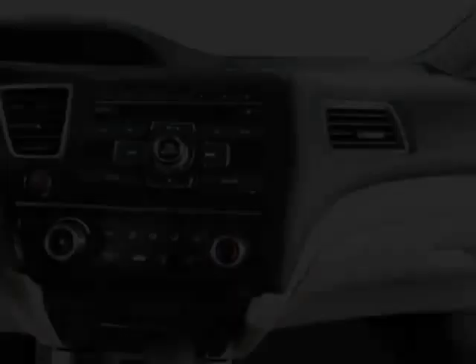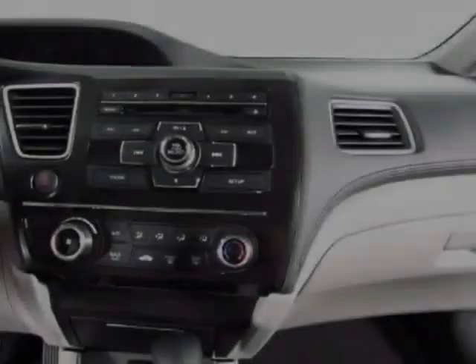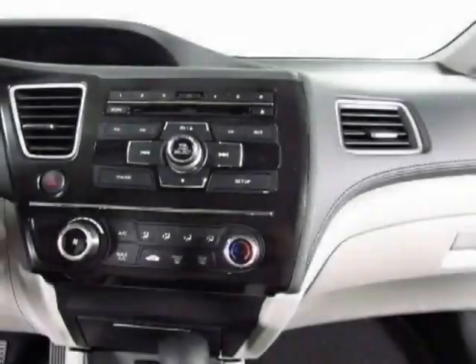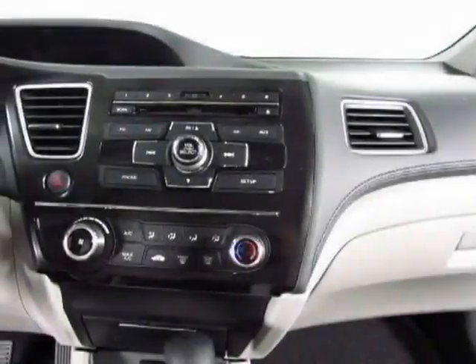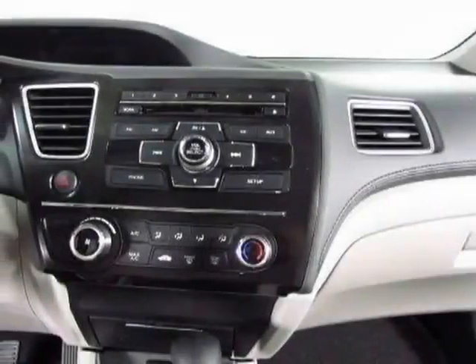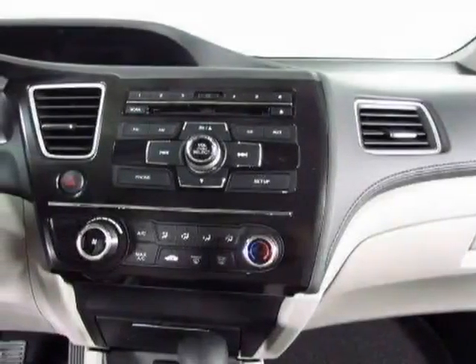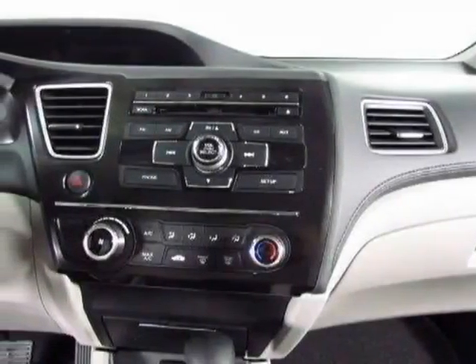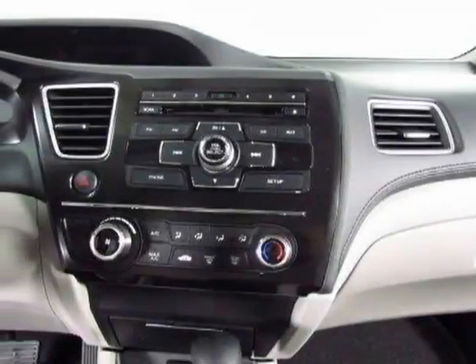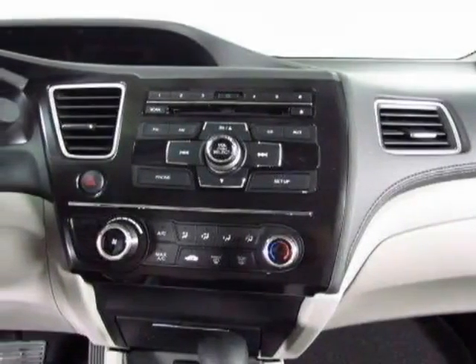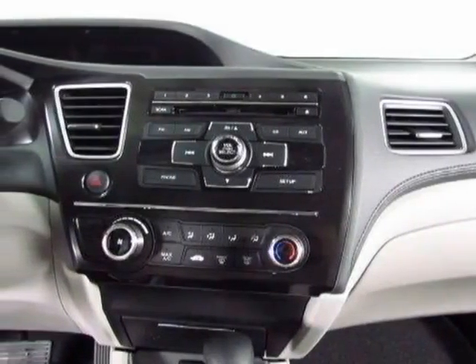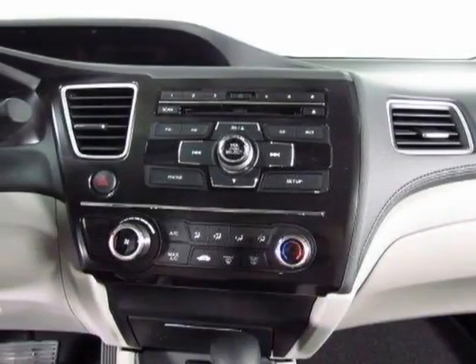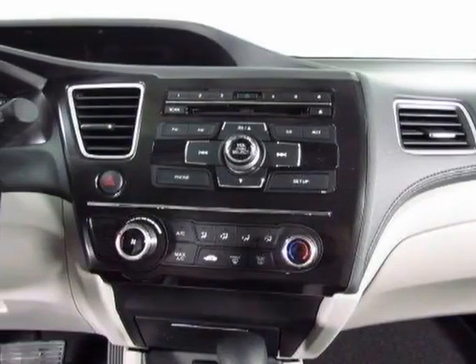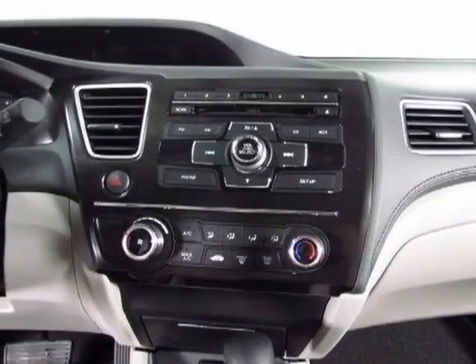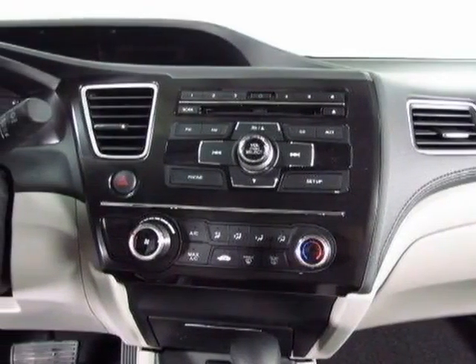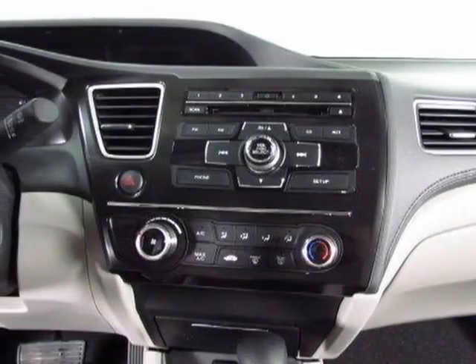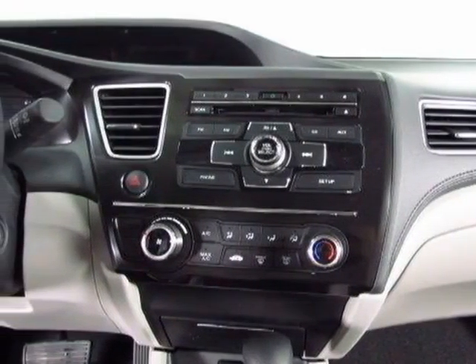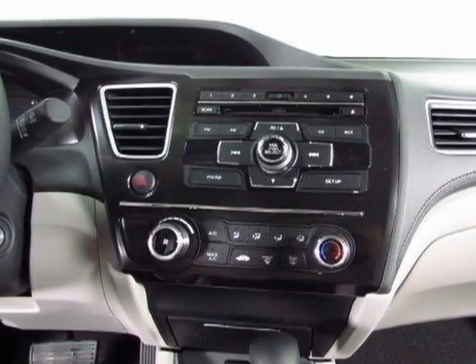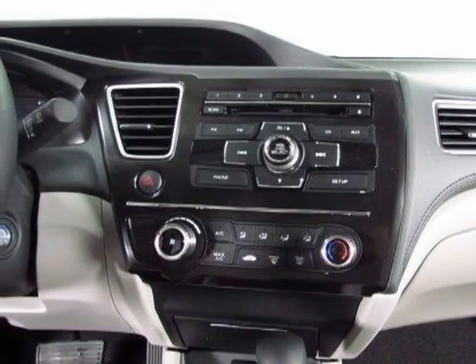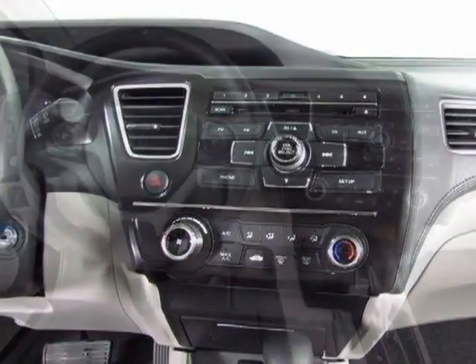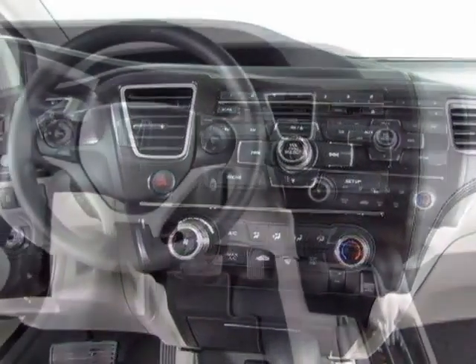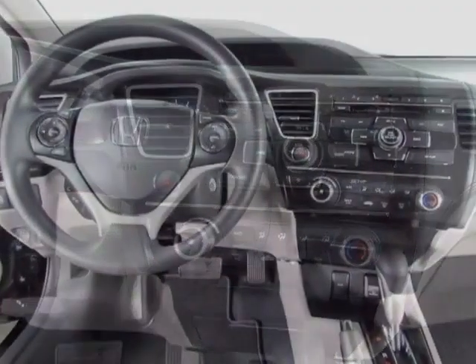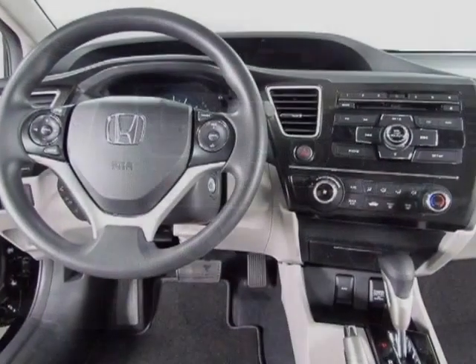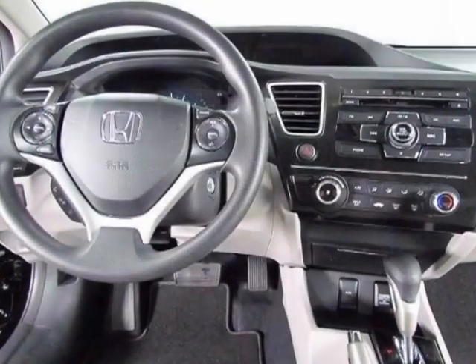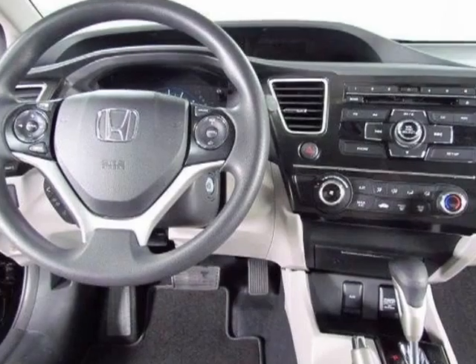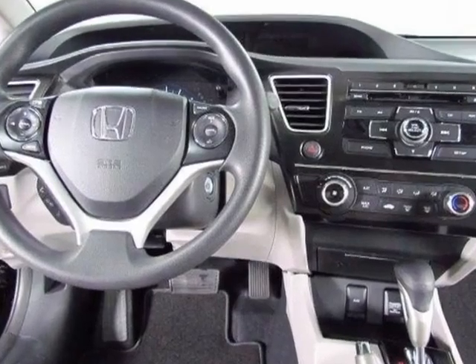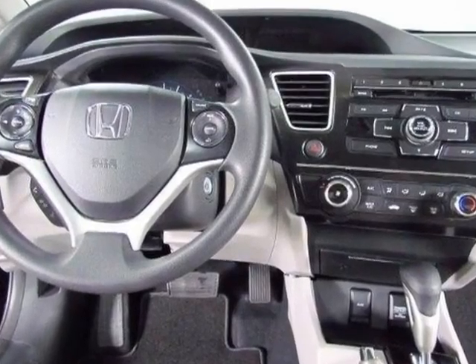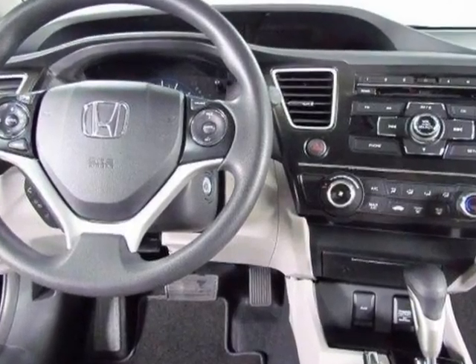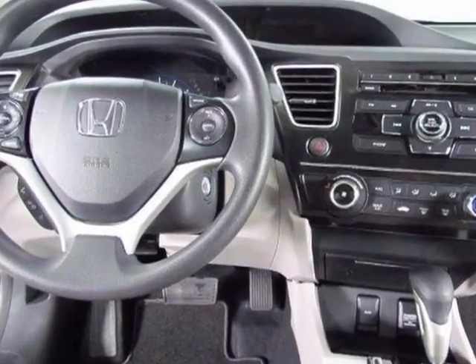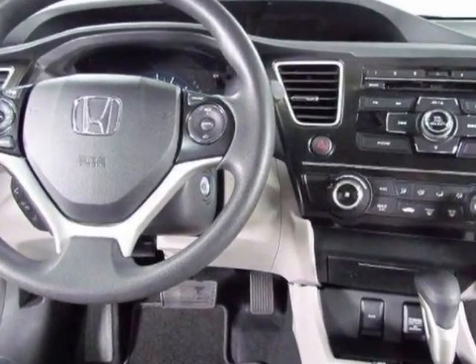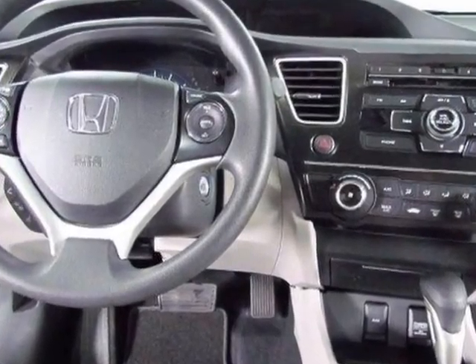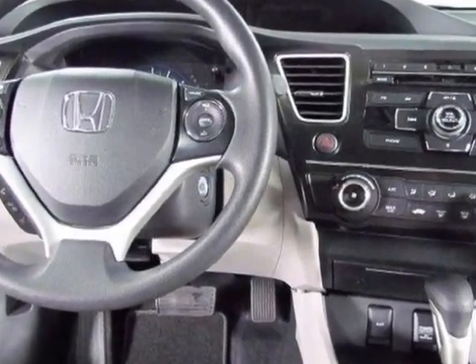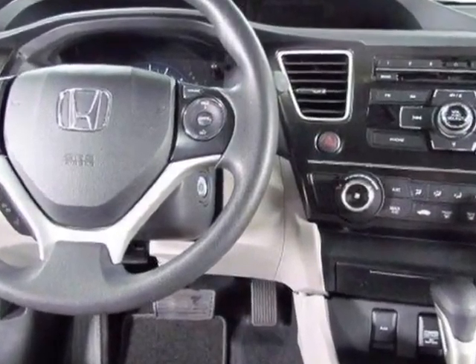Look at this new 2013 Honda Civic Sedan. For your protection, this vehicle has a full factory warranty.